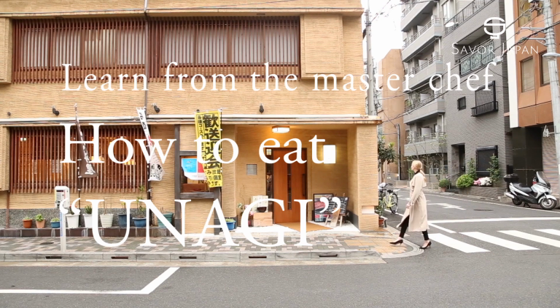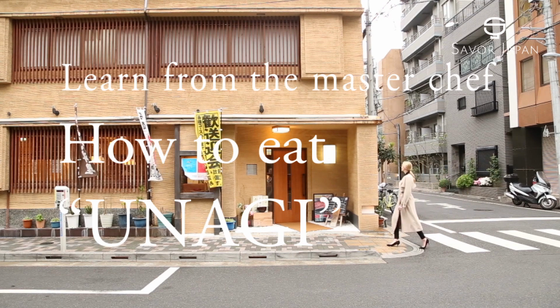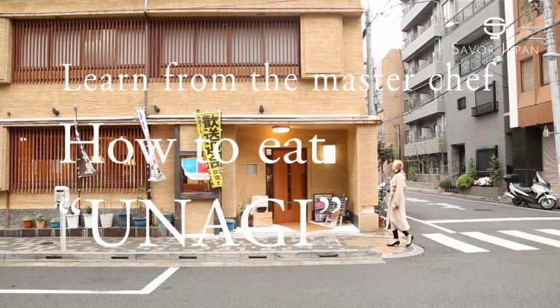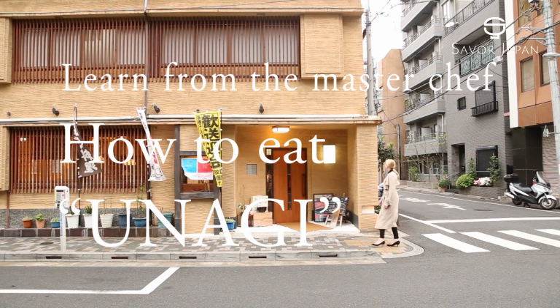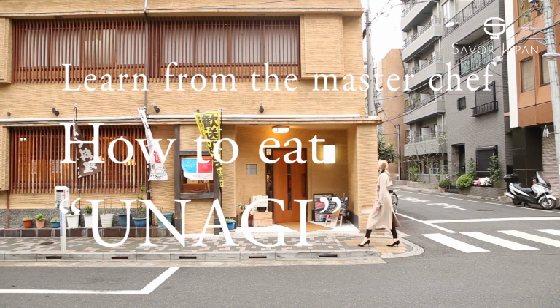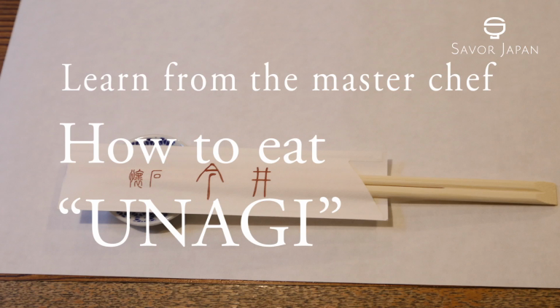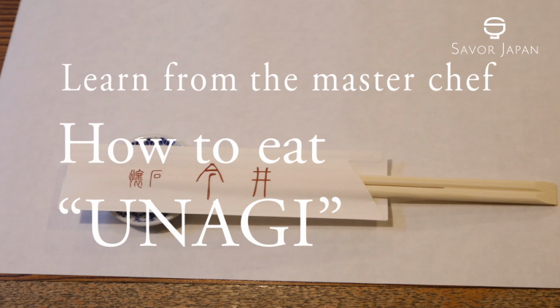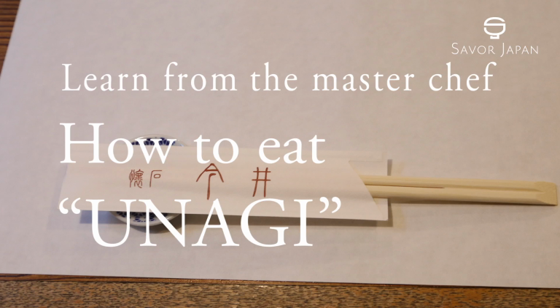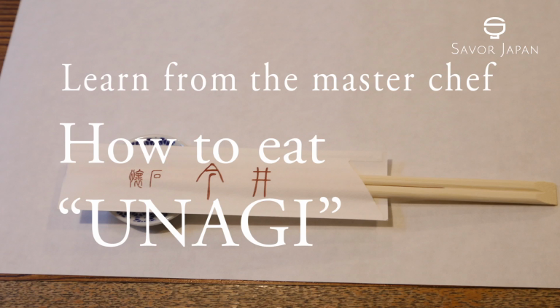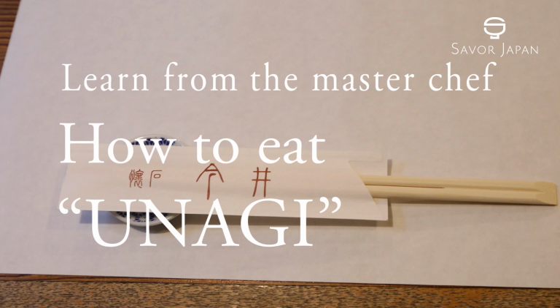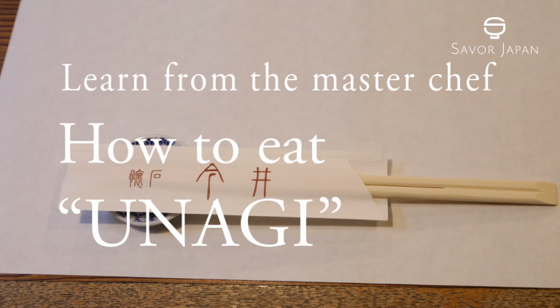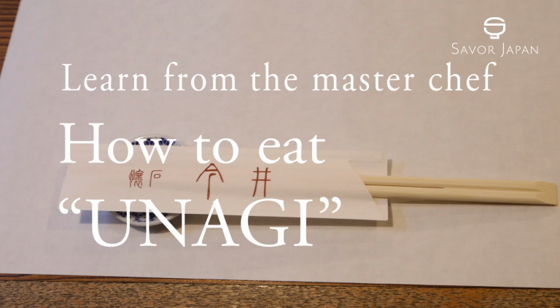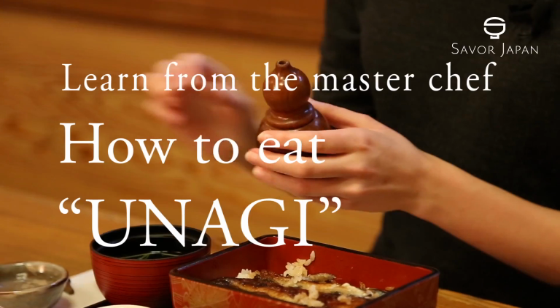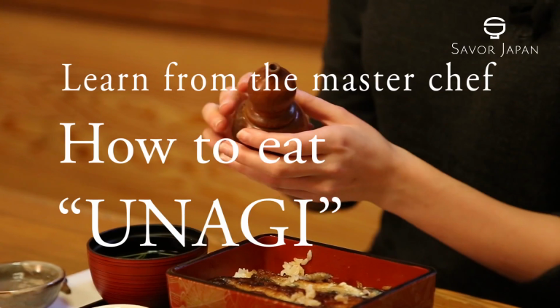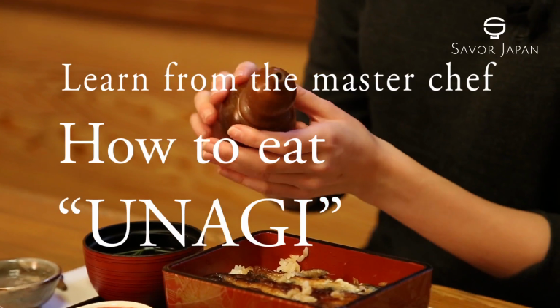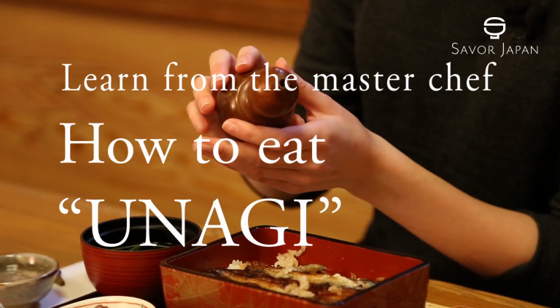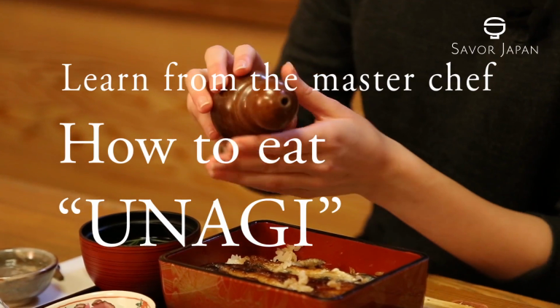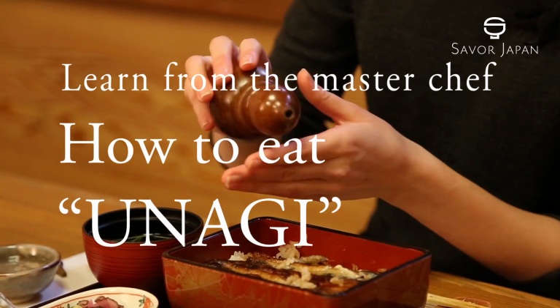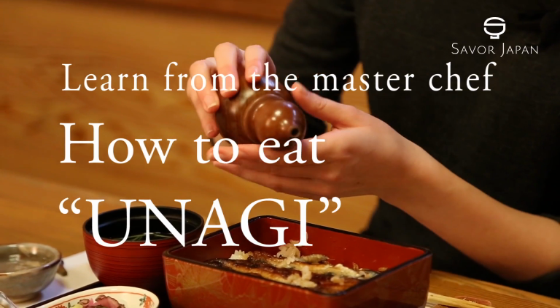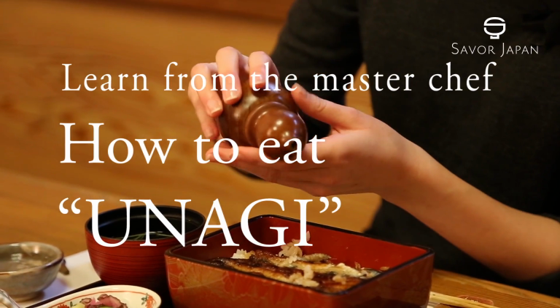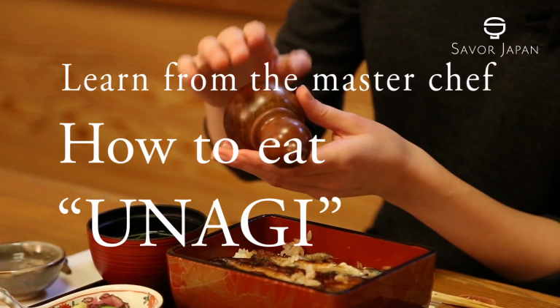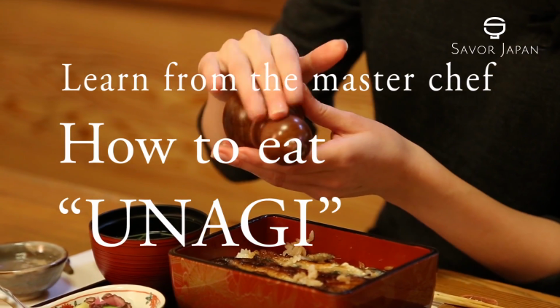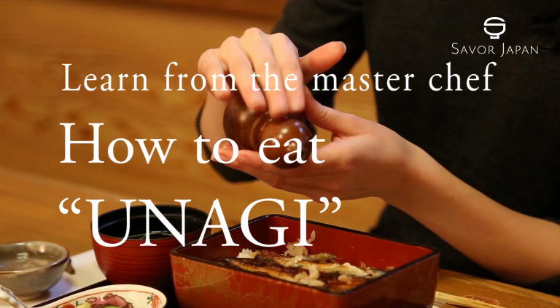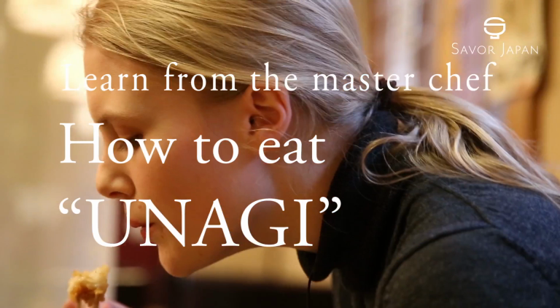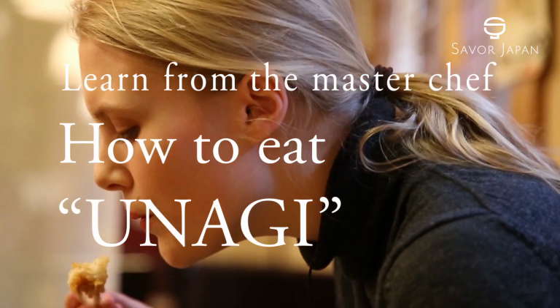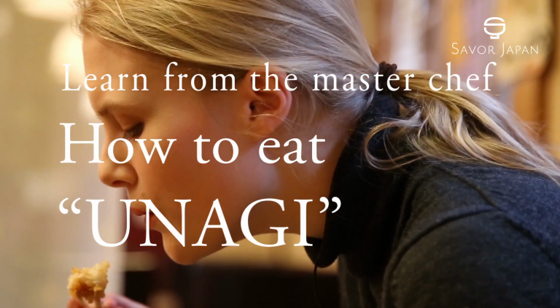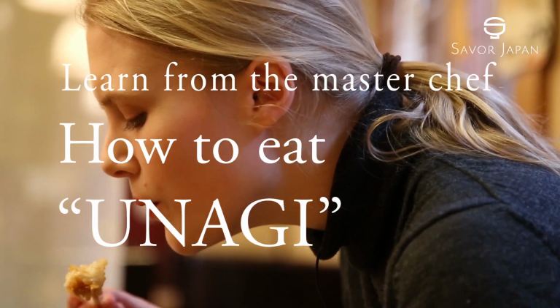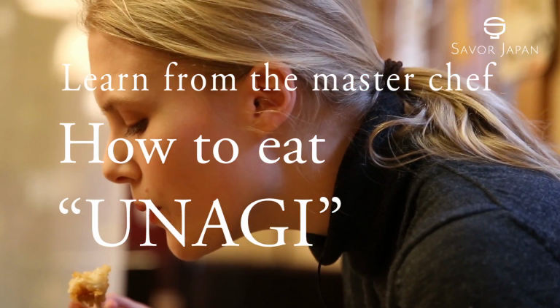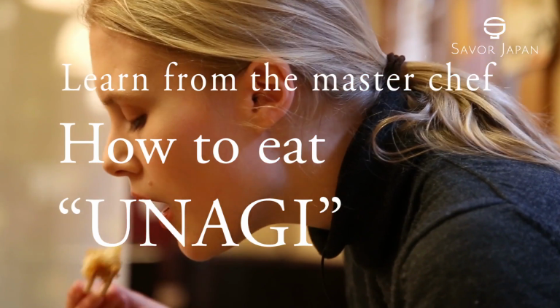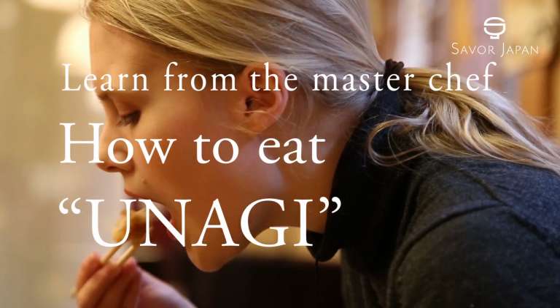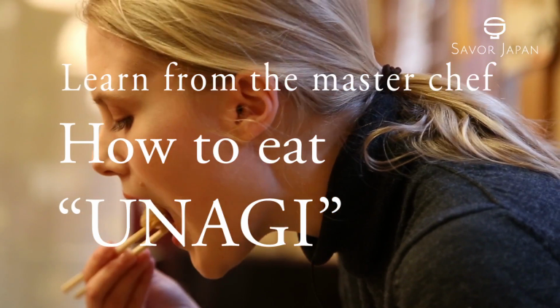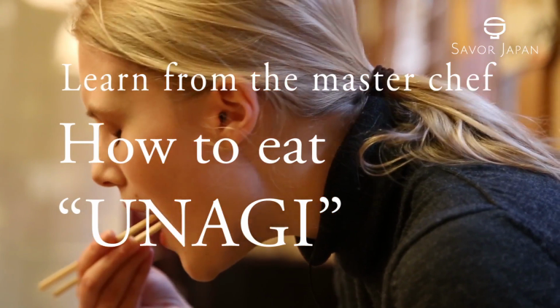Hello, this is Savor Japan. Today, we'll learn more about Japanese cuisine.